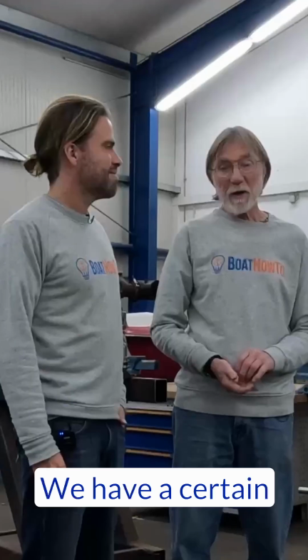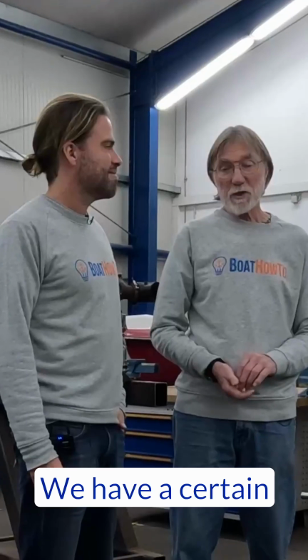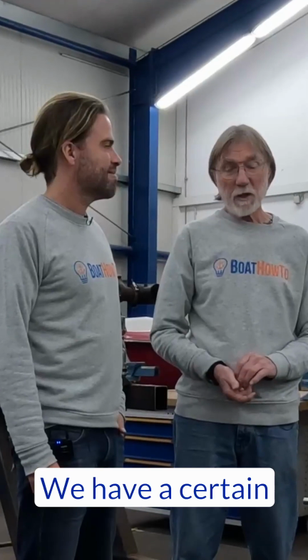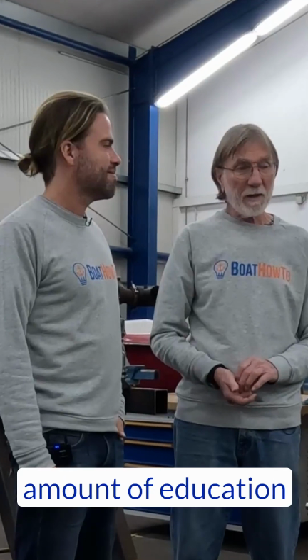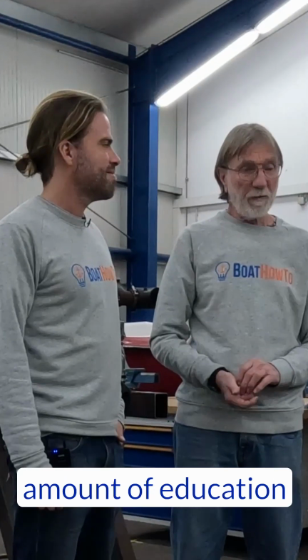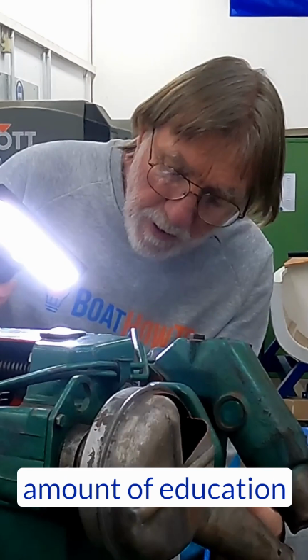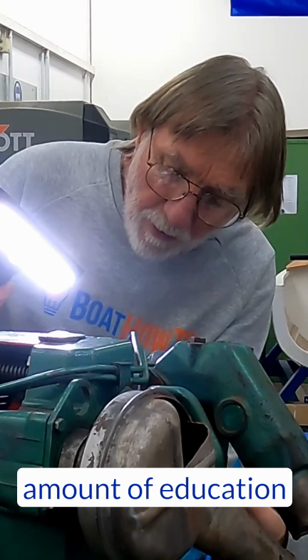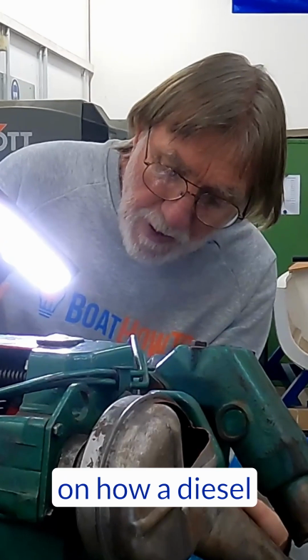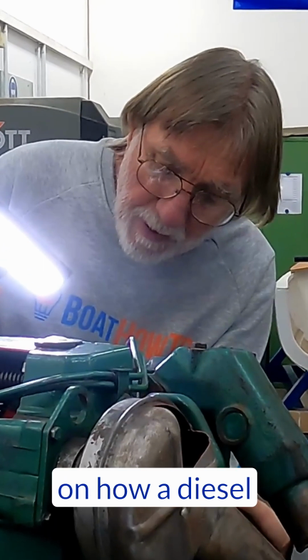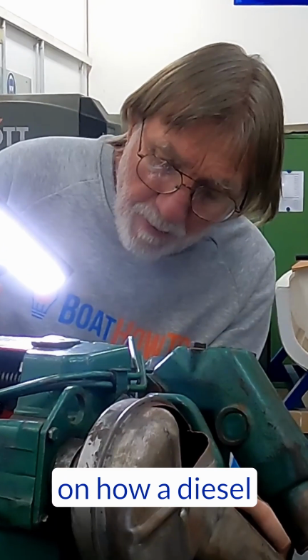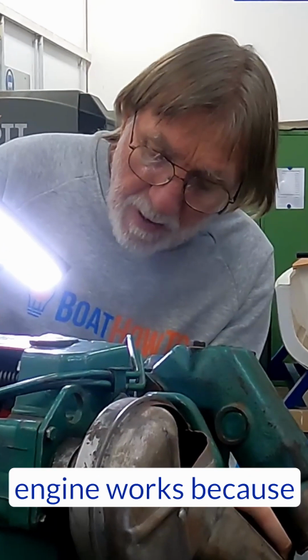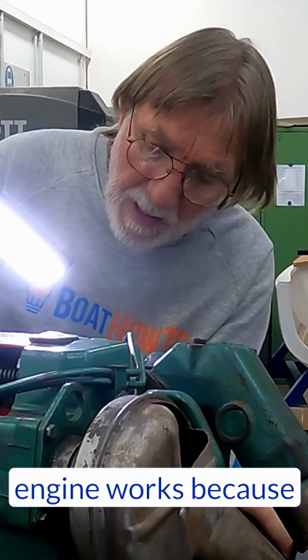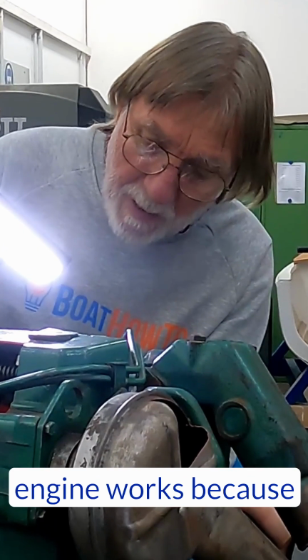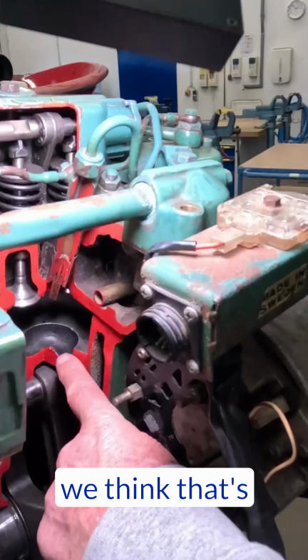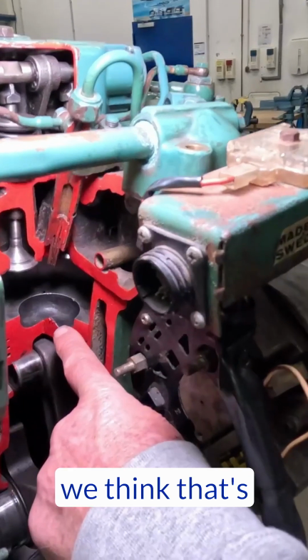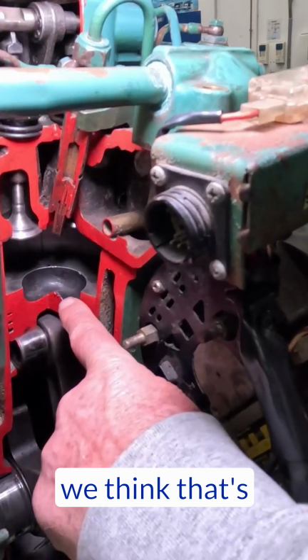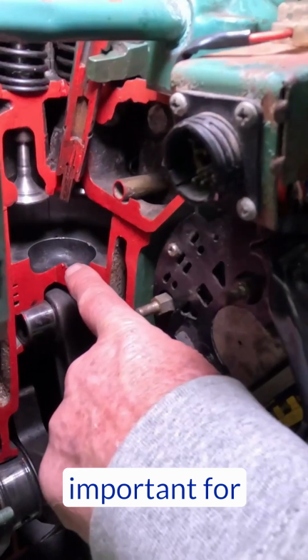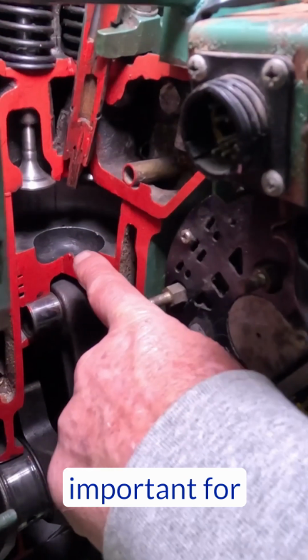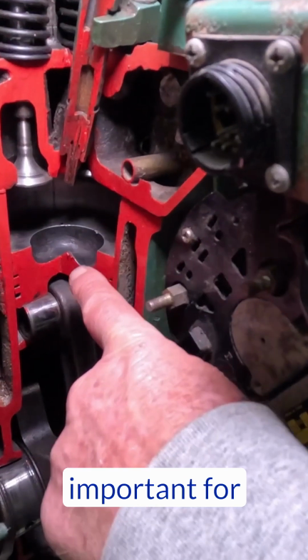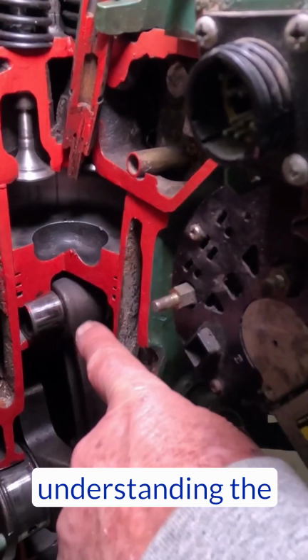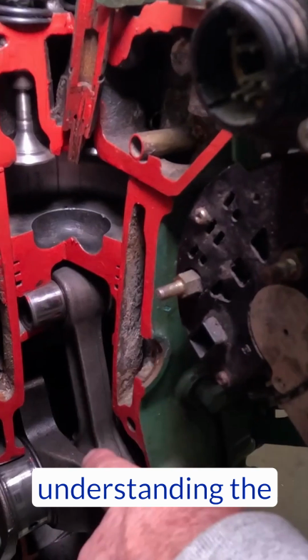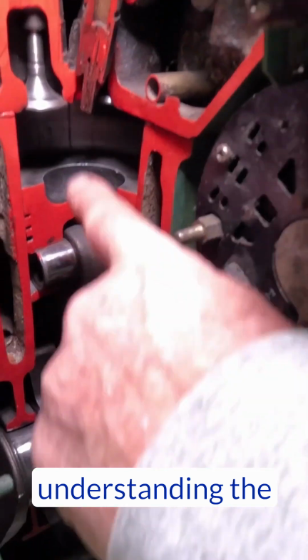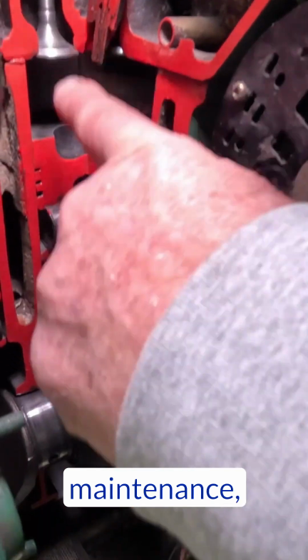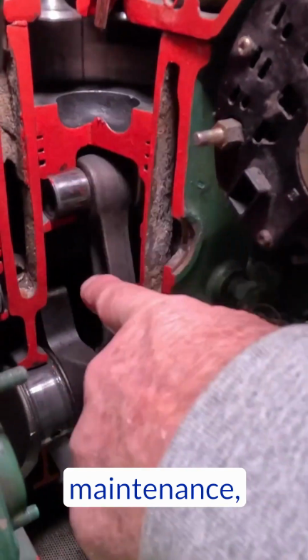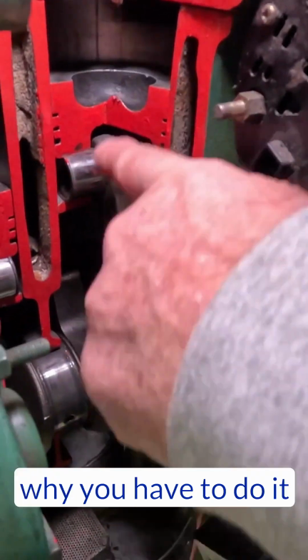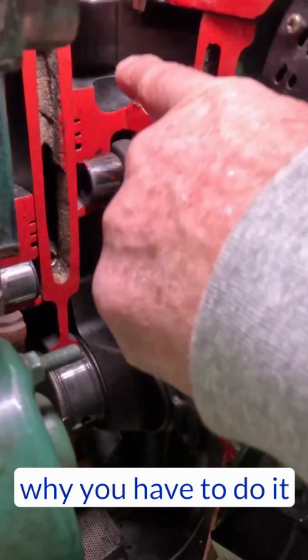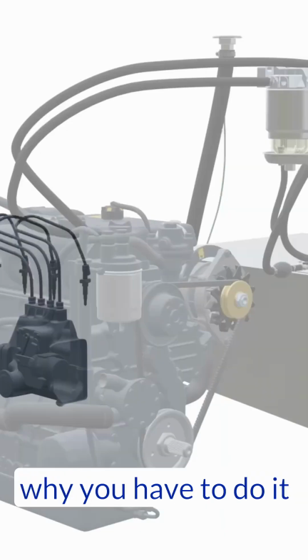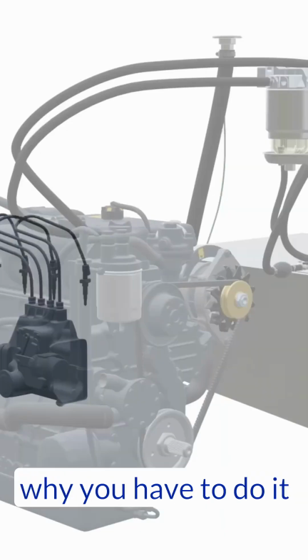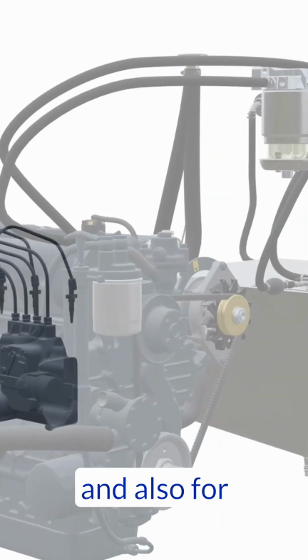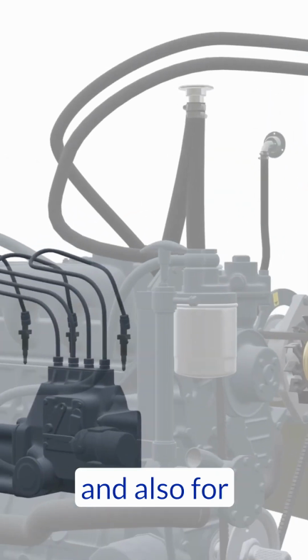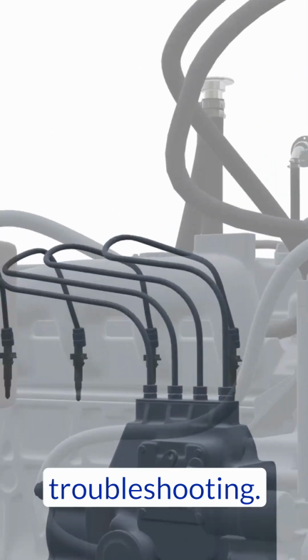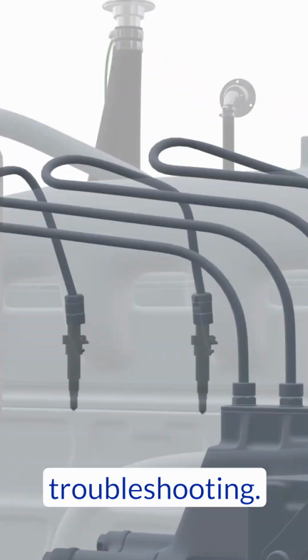We have a certain amount of education on how a diesel engine works, because we think that's important for understanding the maintenance, why you have to do it, and also for troubleshooting.